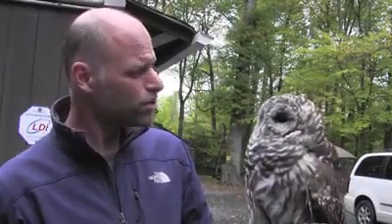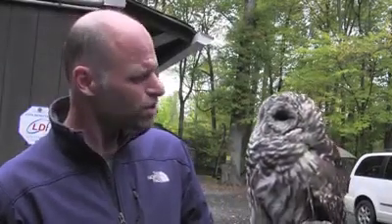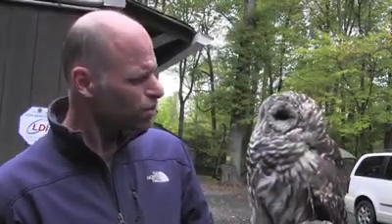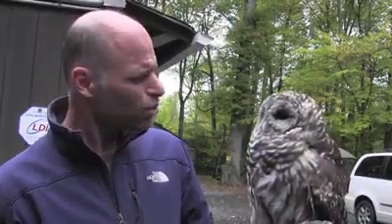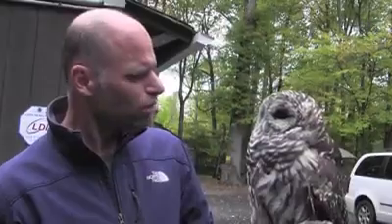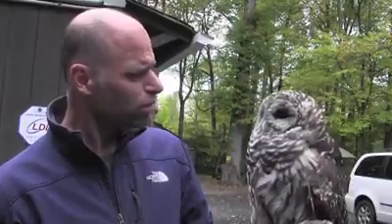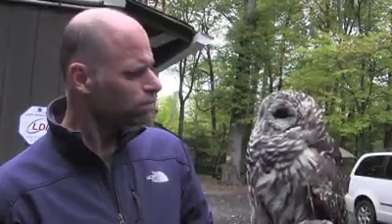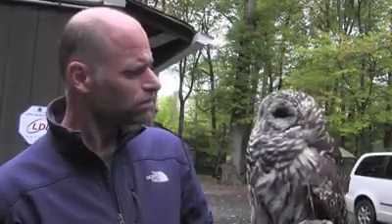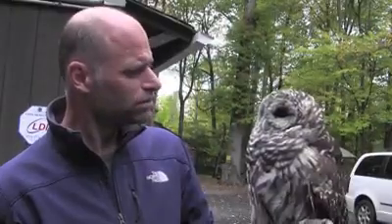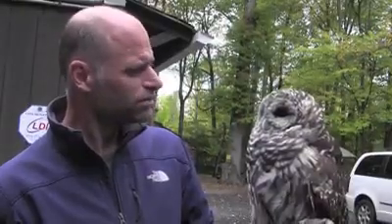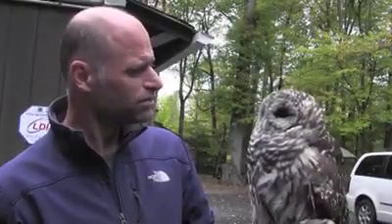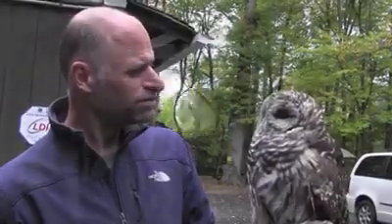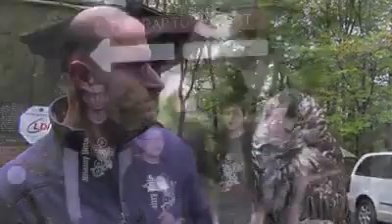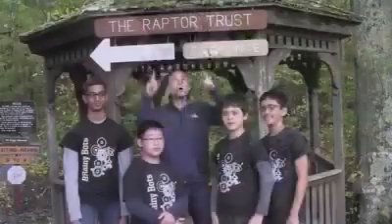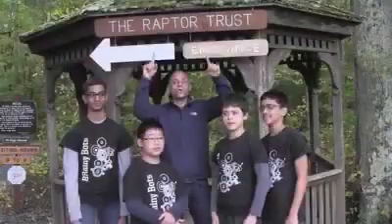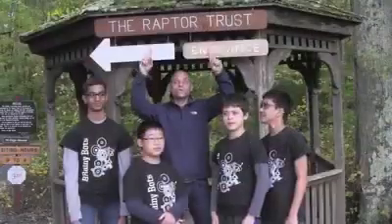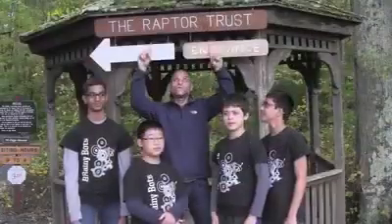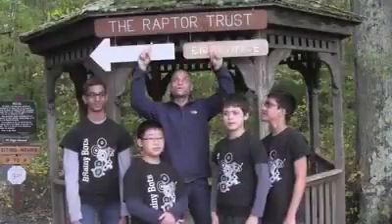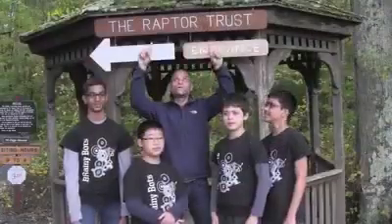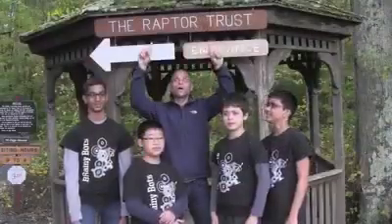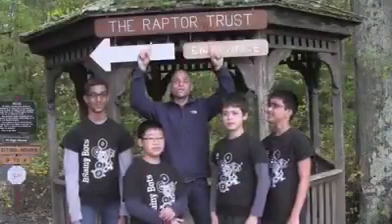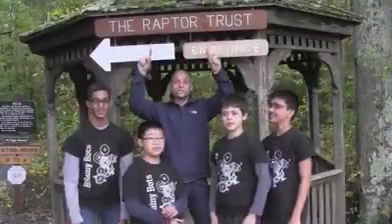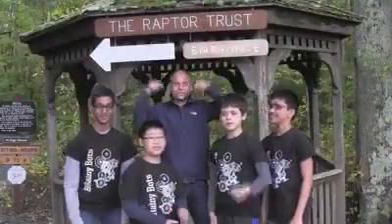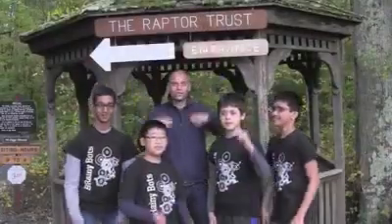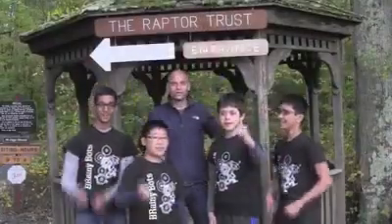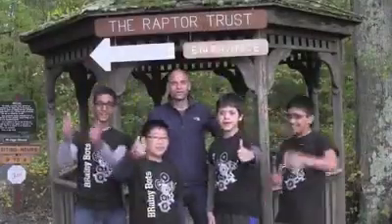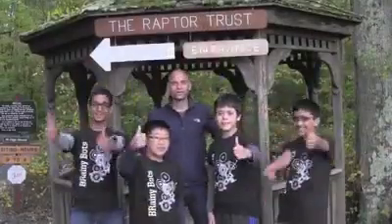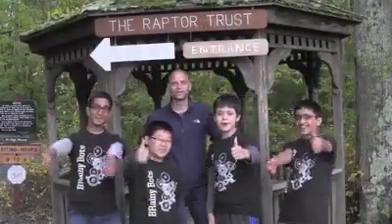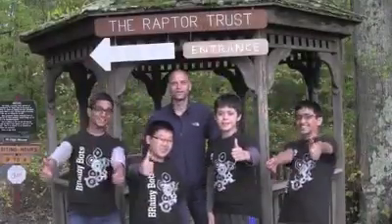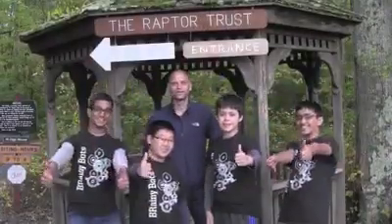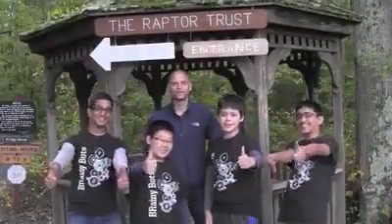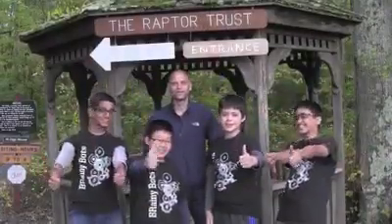You're so cool. Who loves the Raptor Trust? The Brady Bugs do!